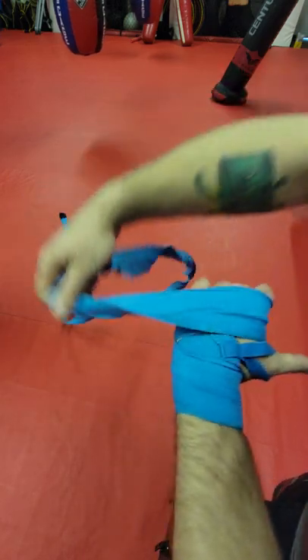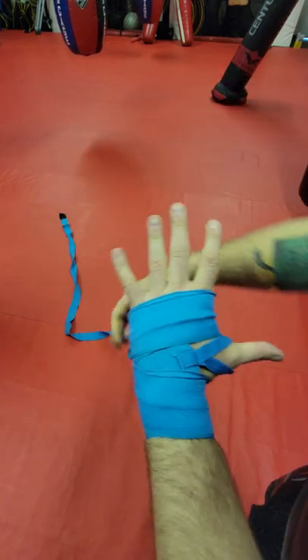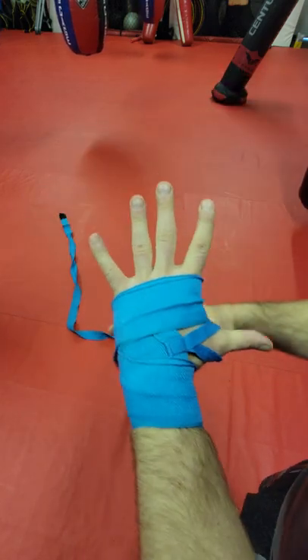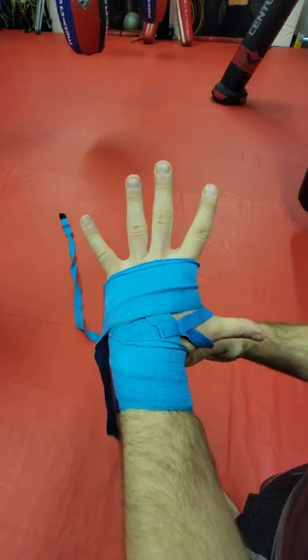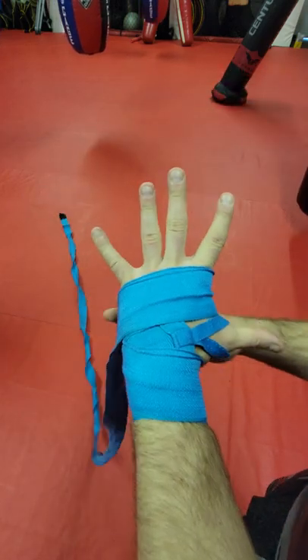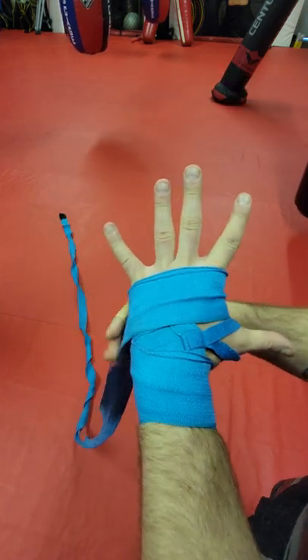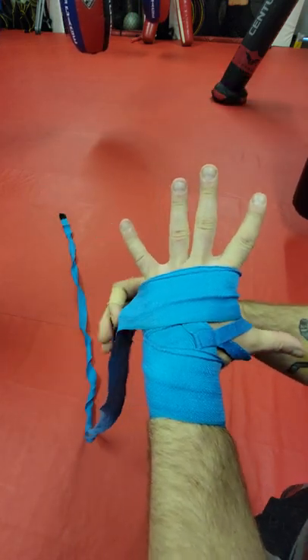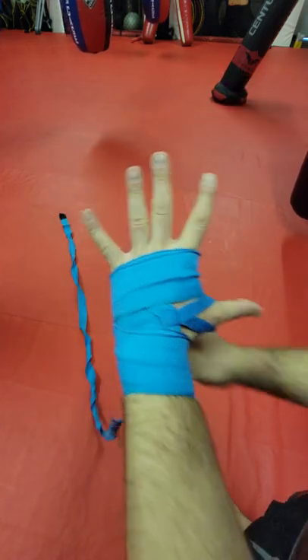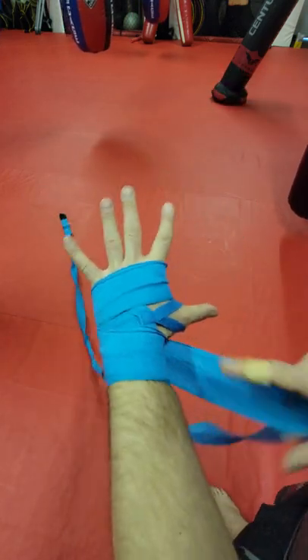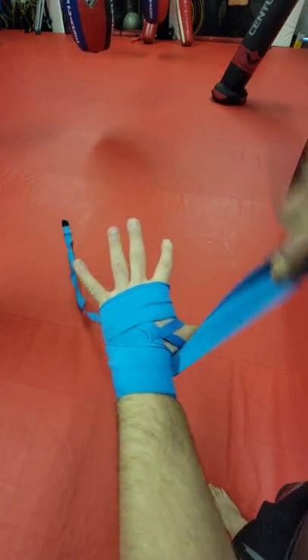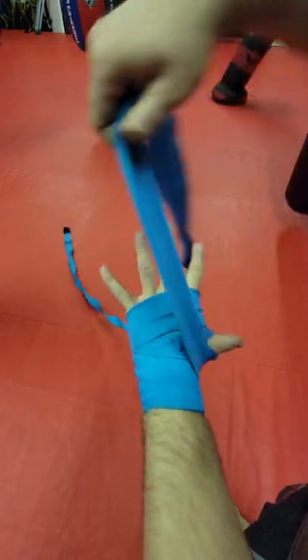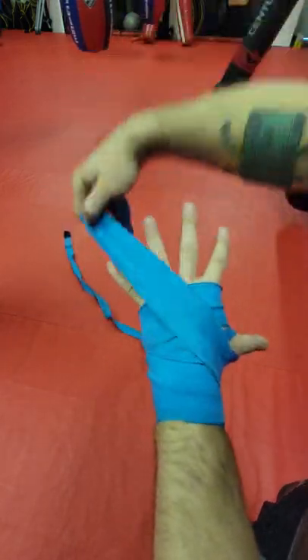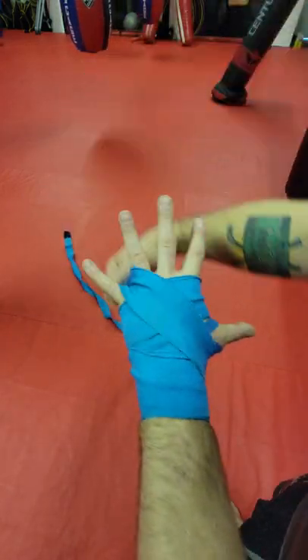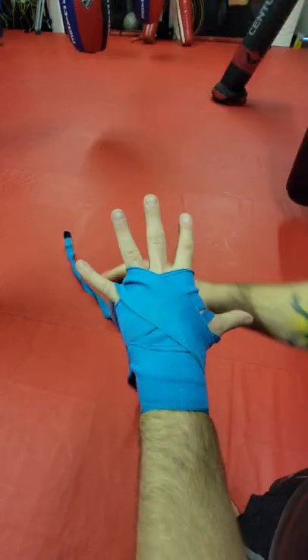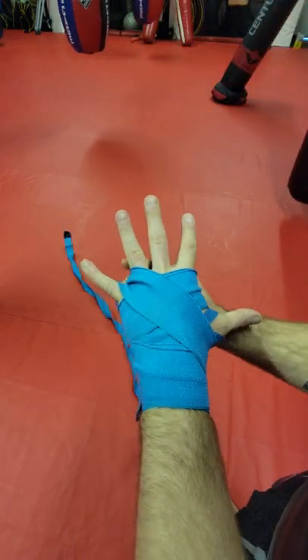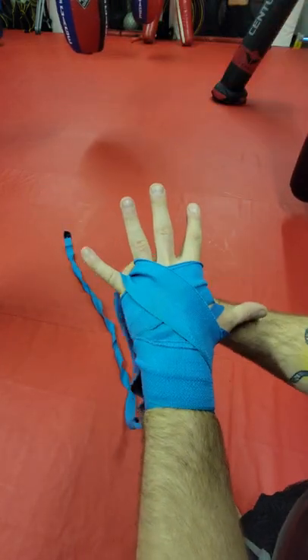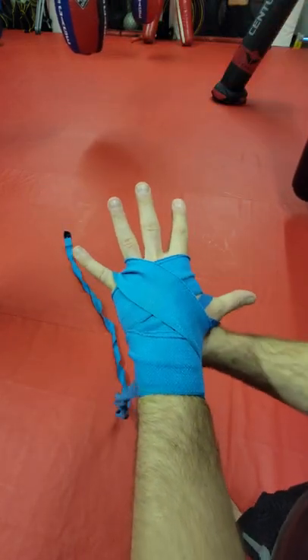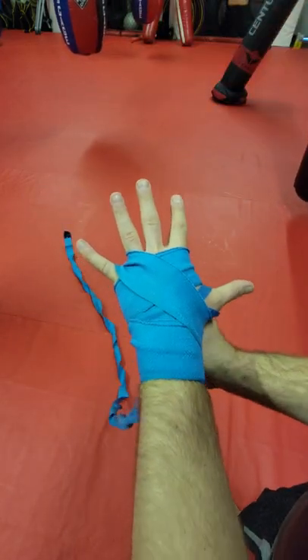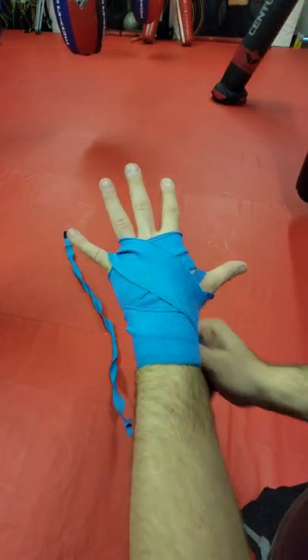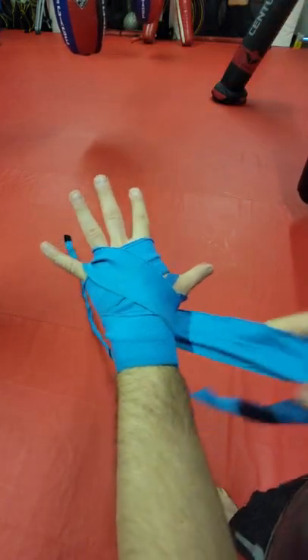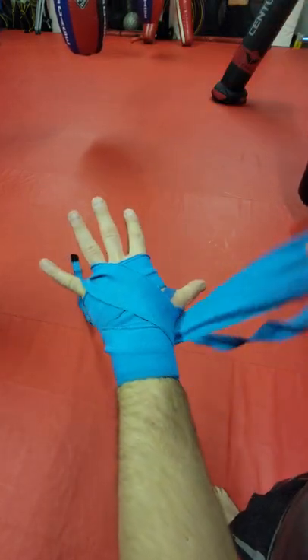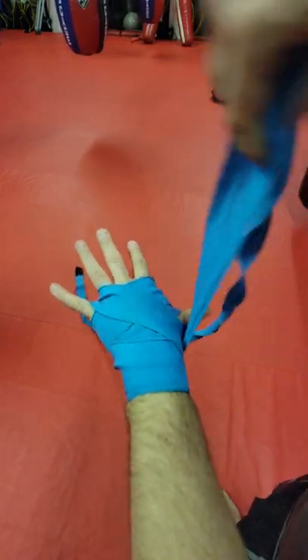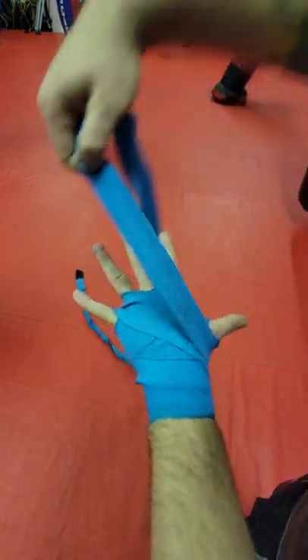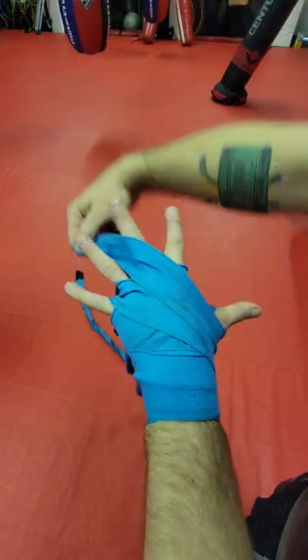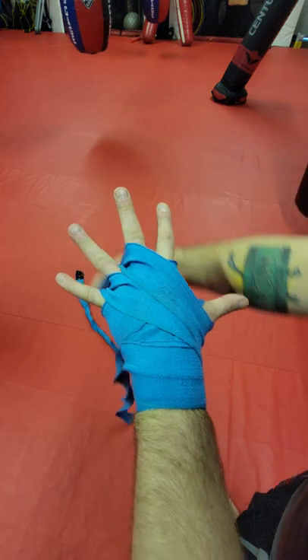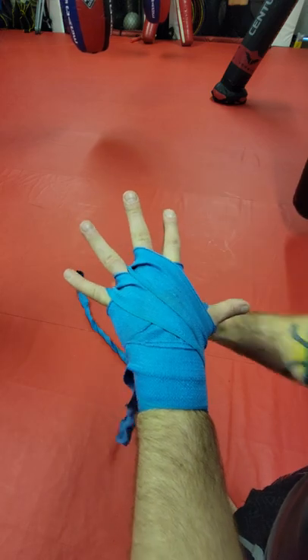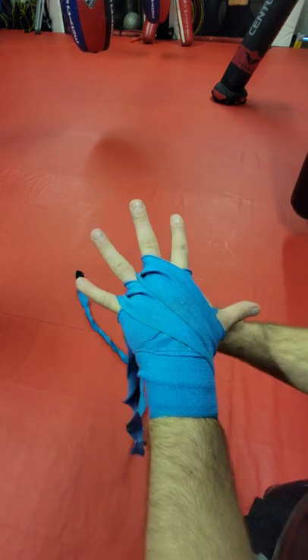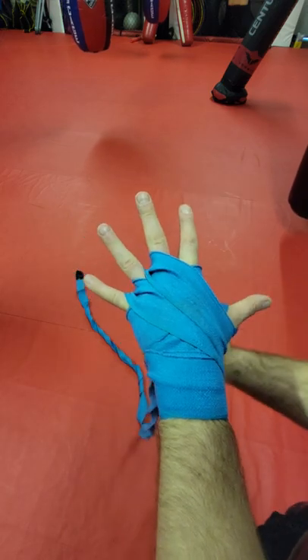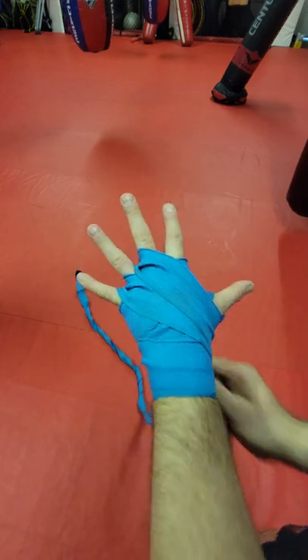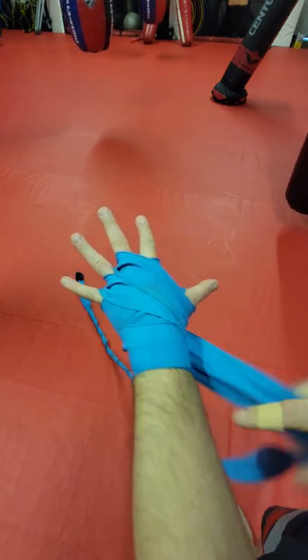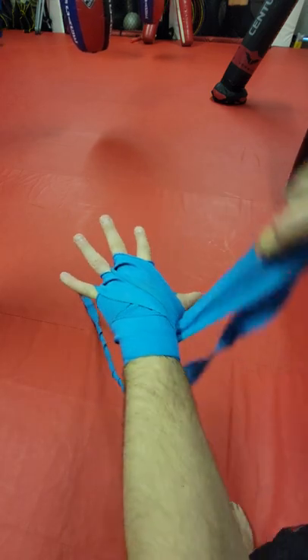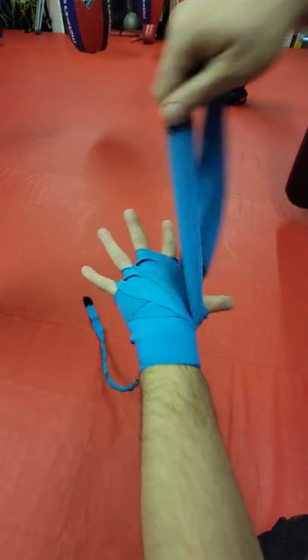Then open your hand really big and we're going to go through each finger here. One, two — we got one more finger.